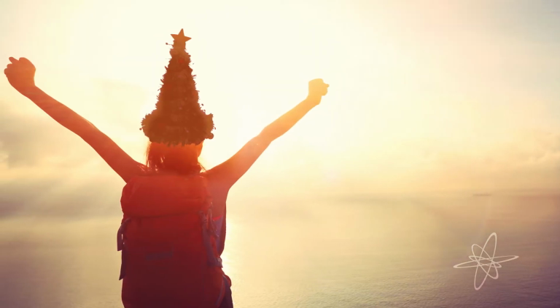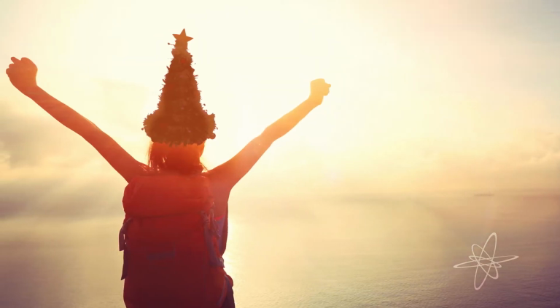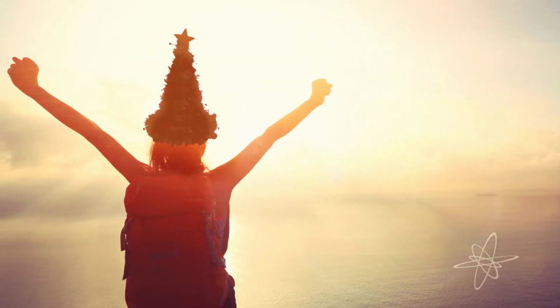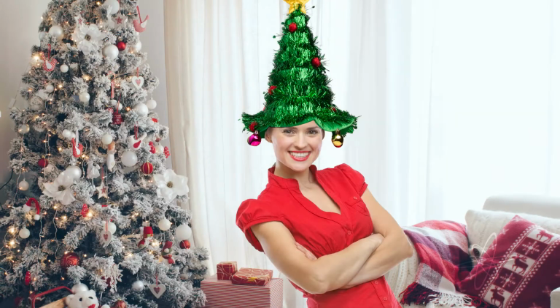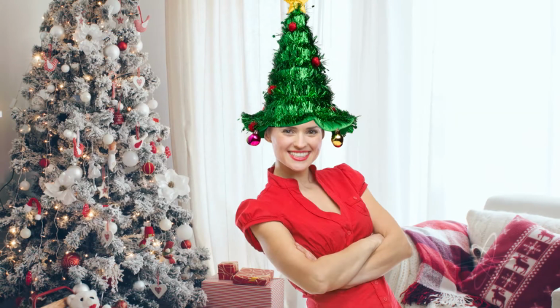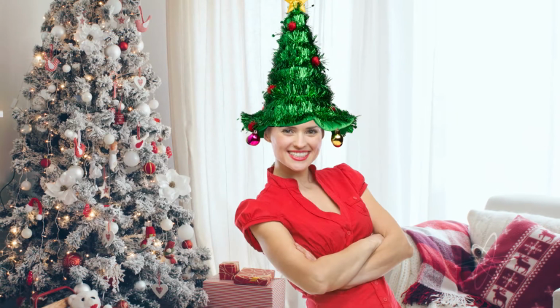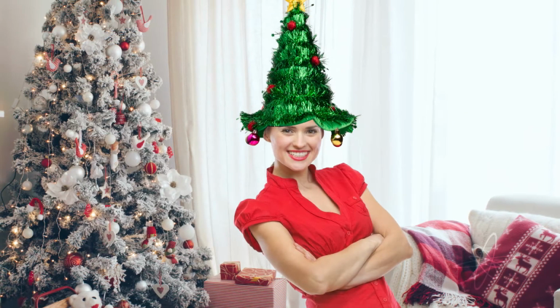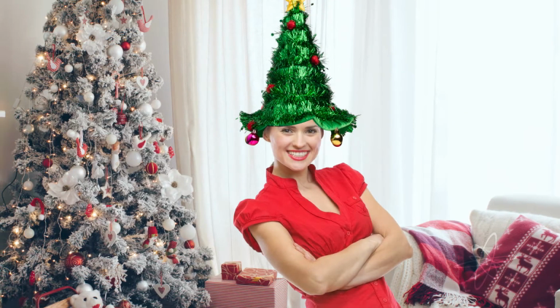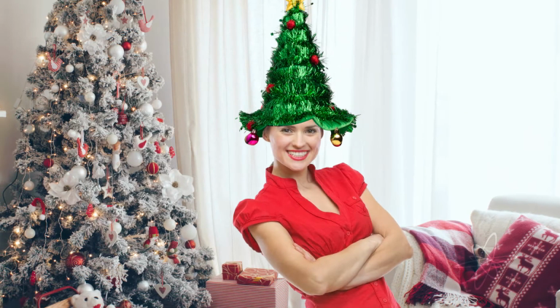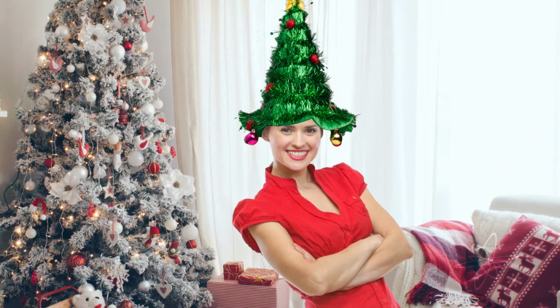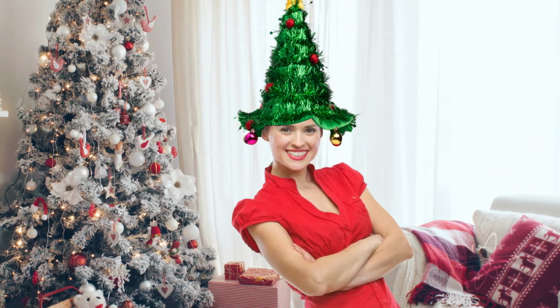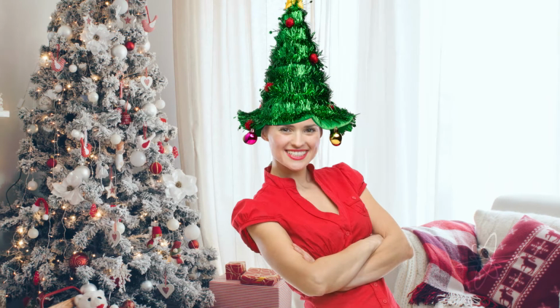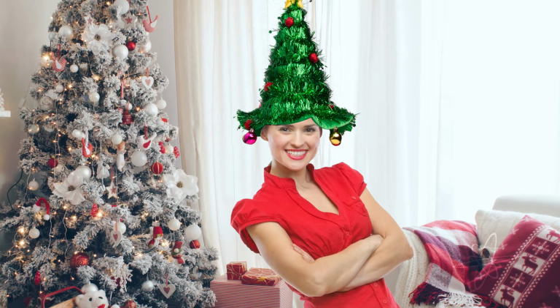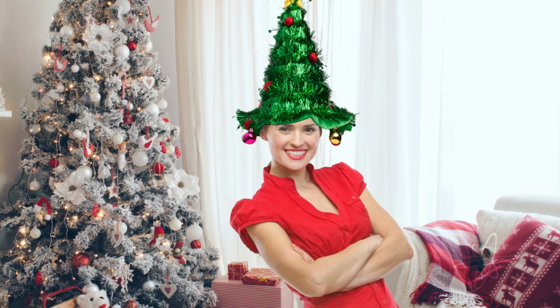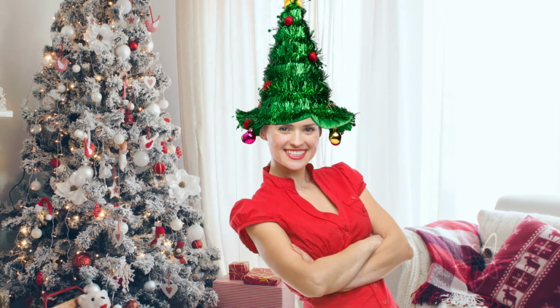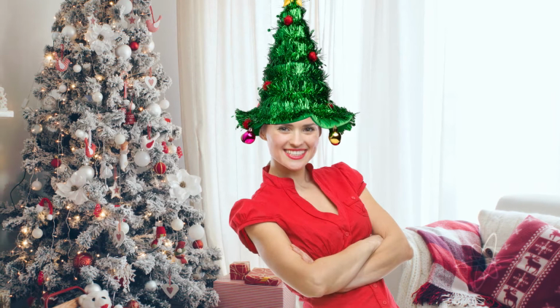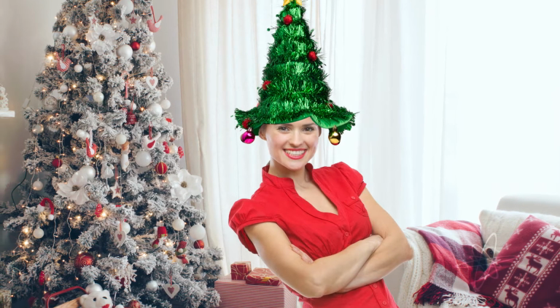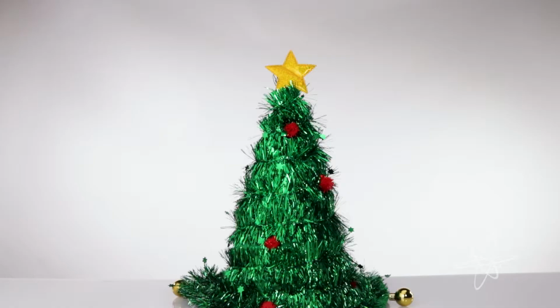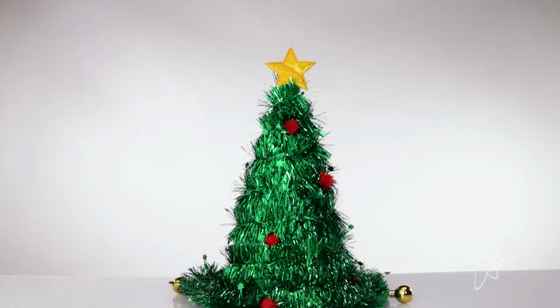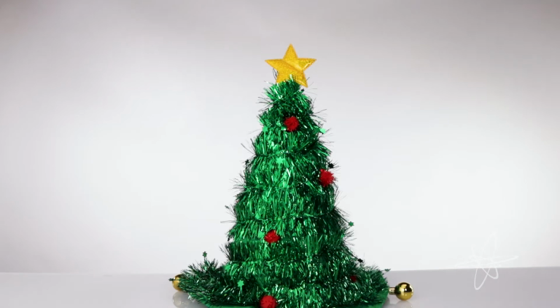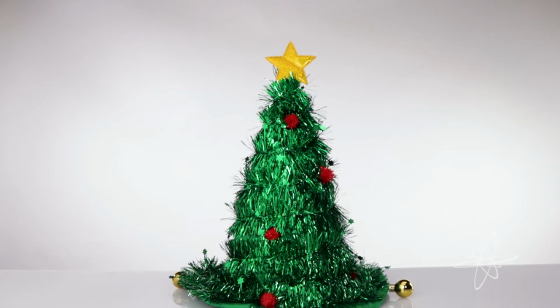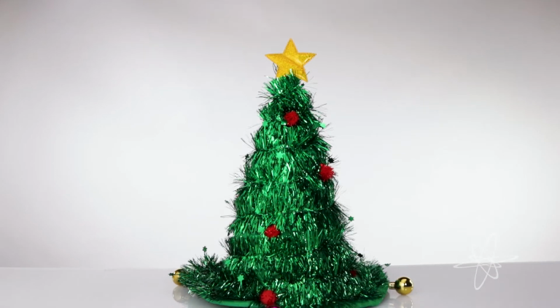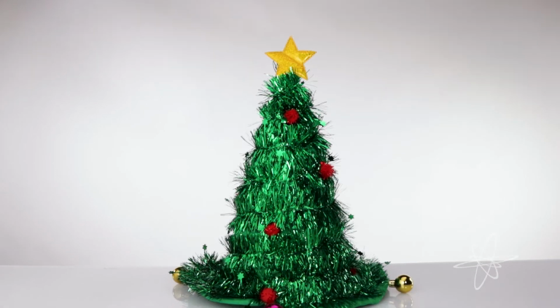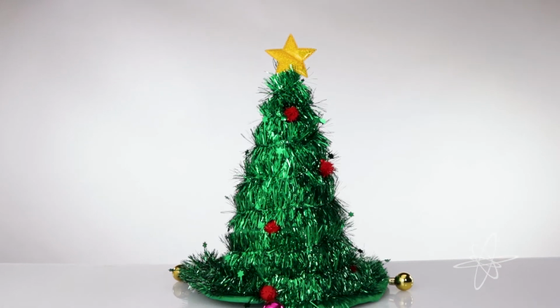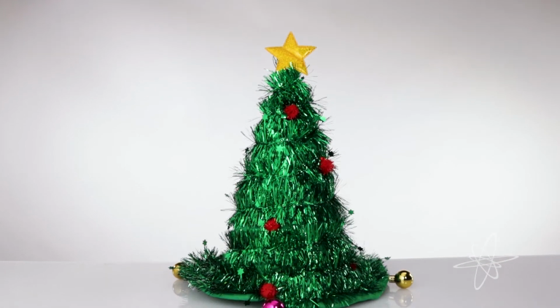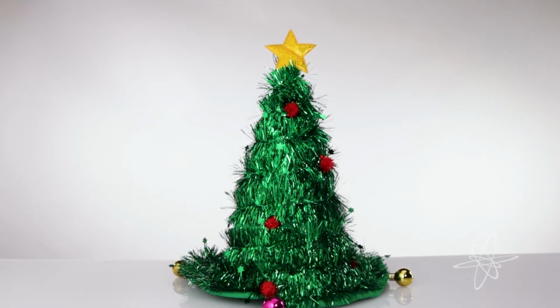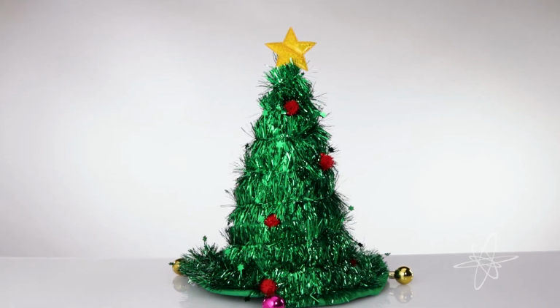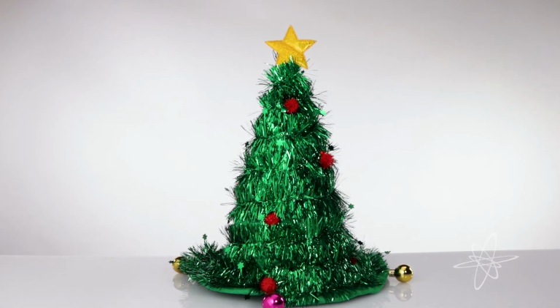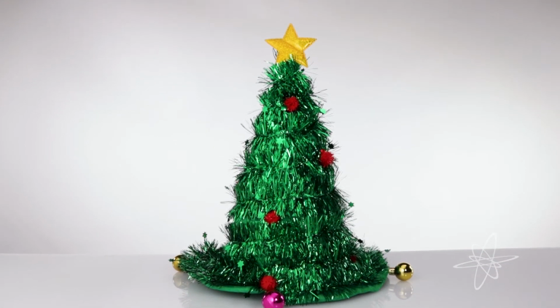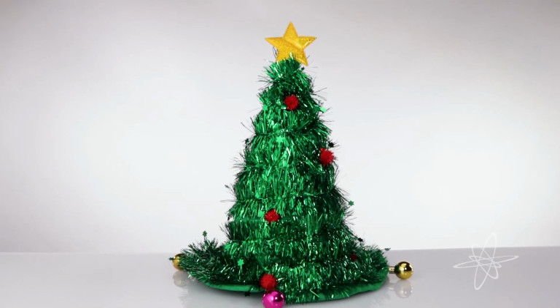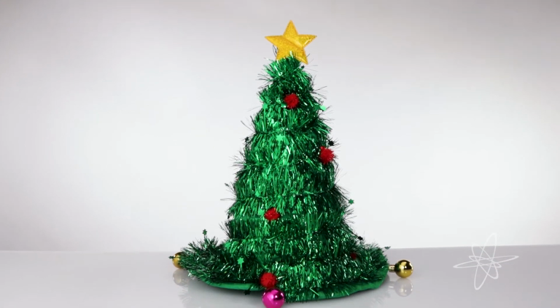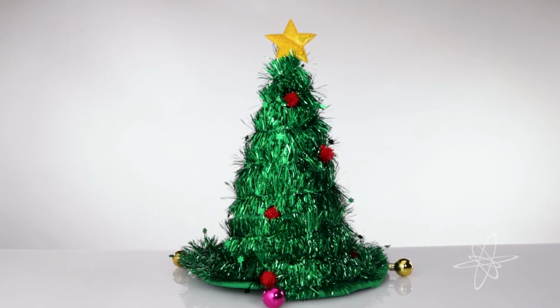Get this treemendous hat while you can, the Simply Genius Christmas Tree Hat.